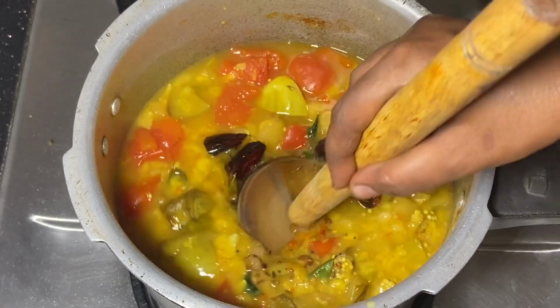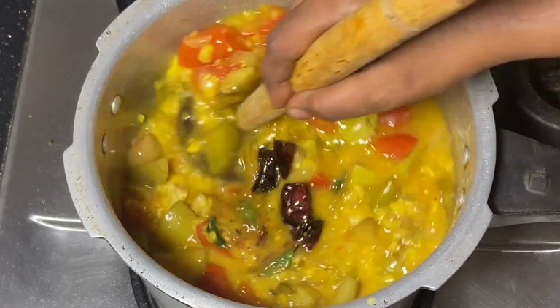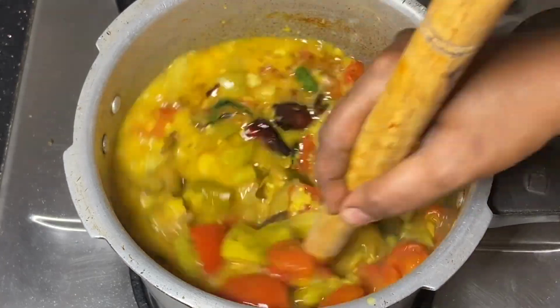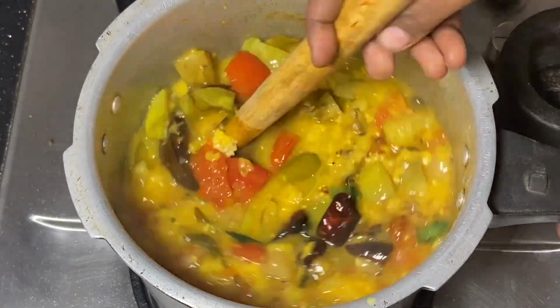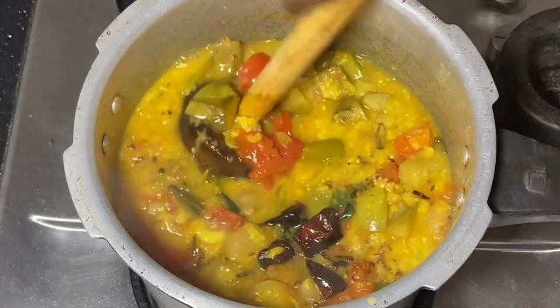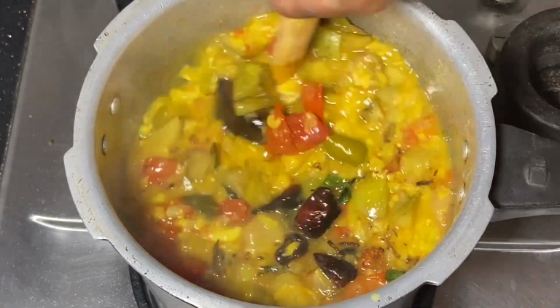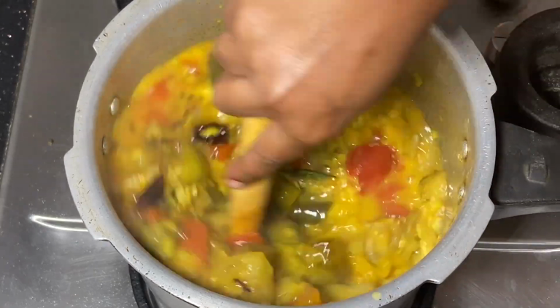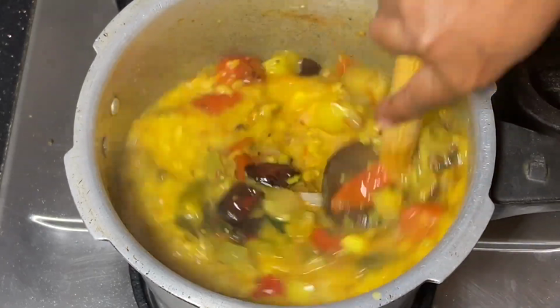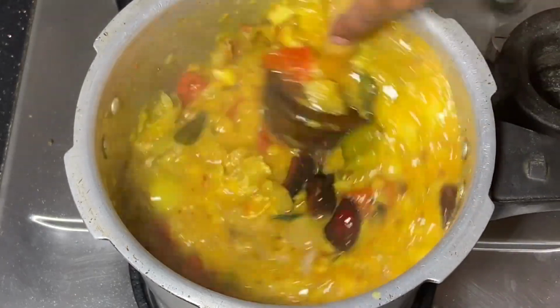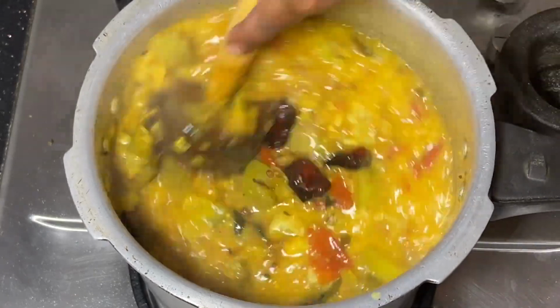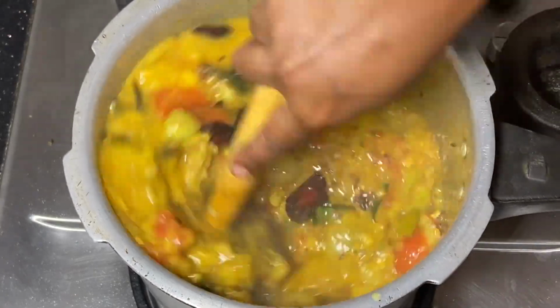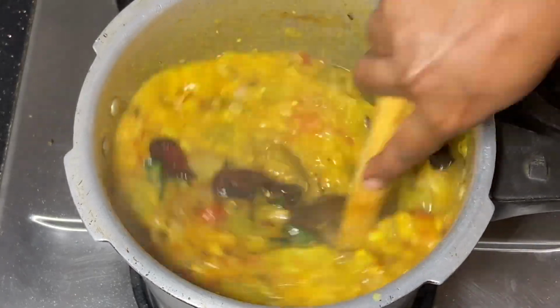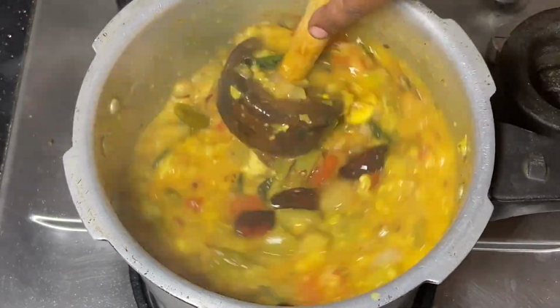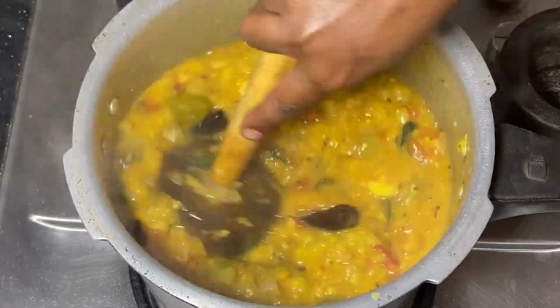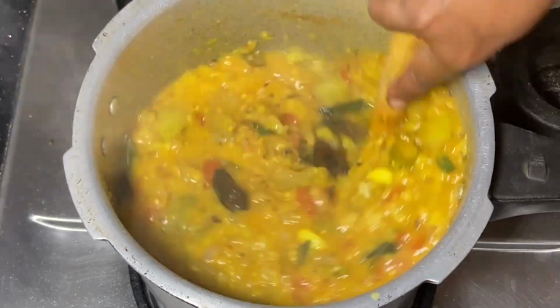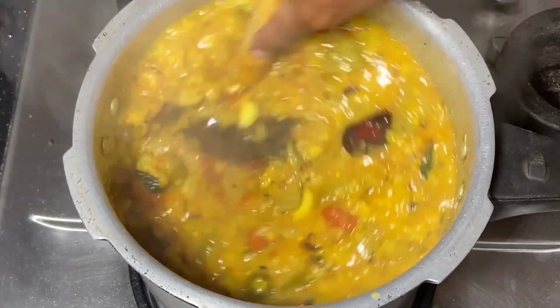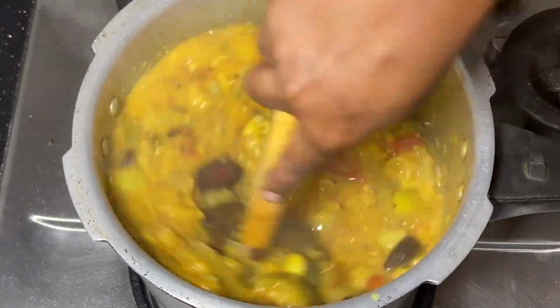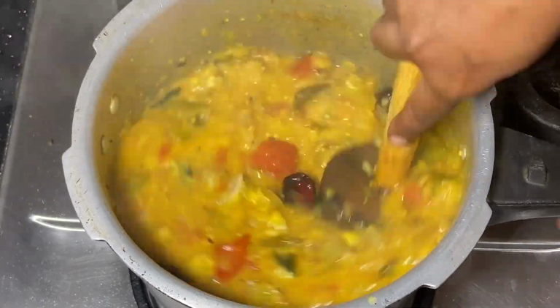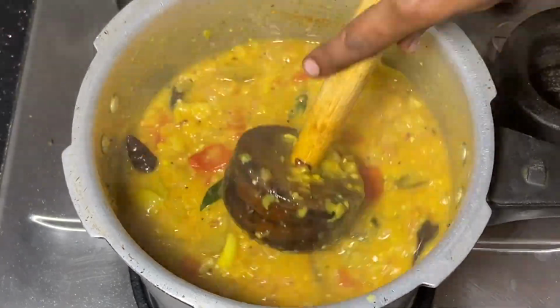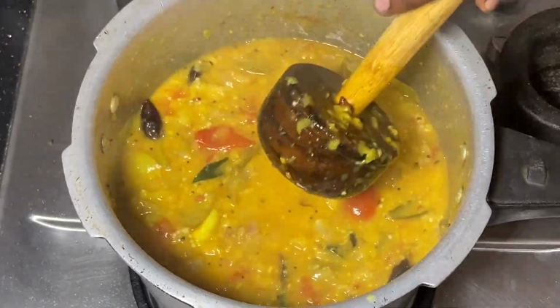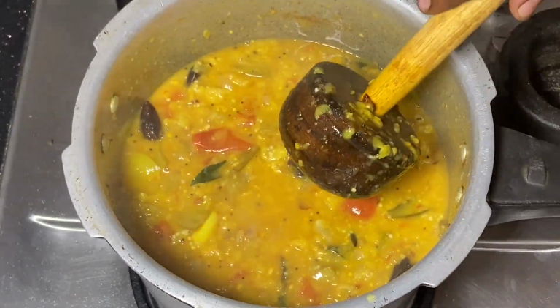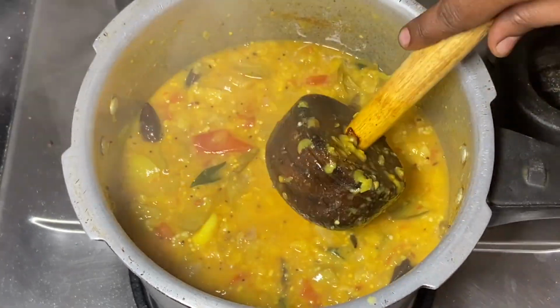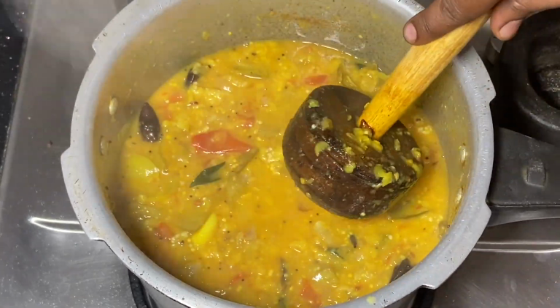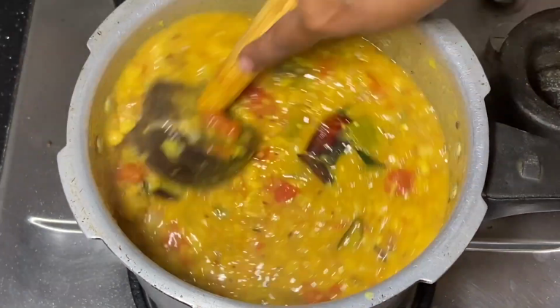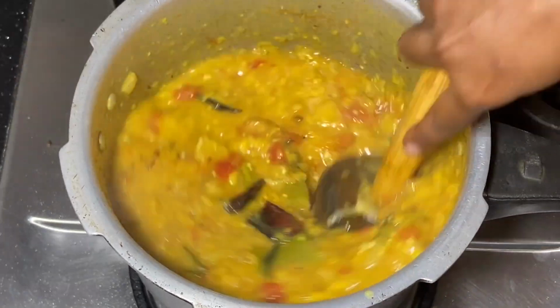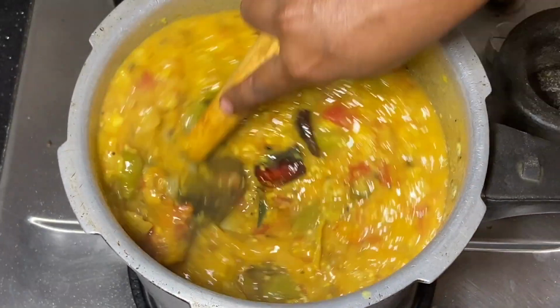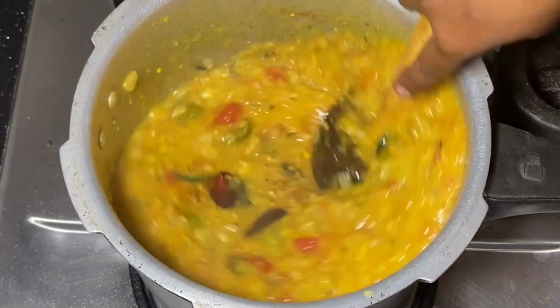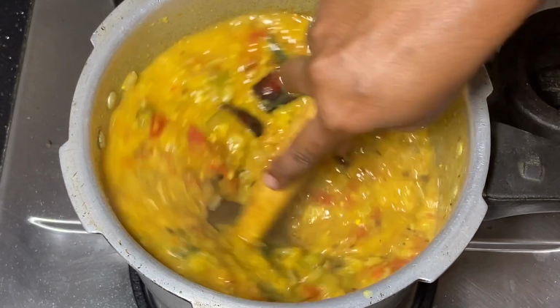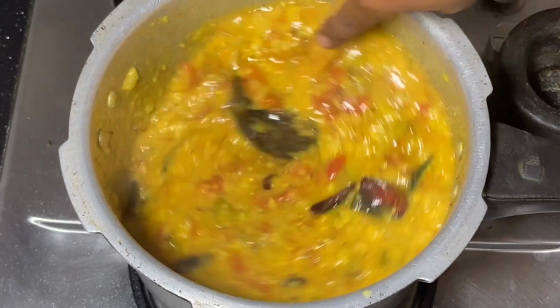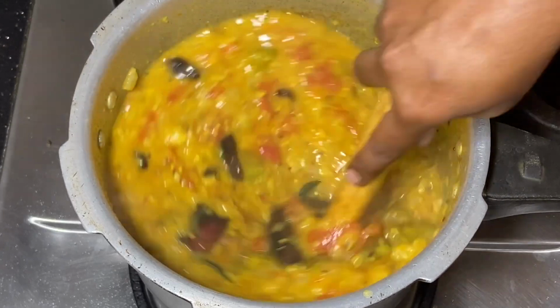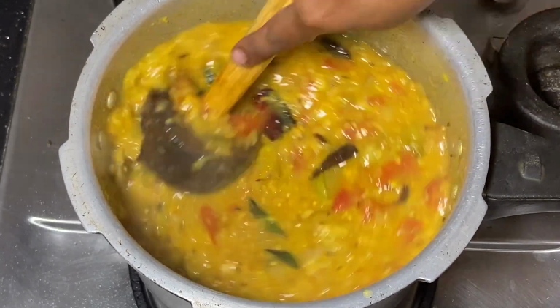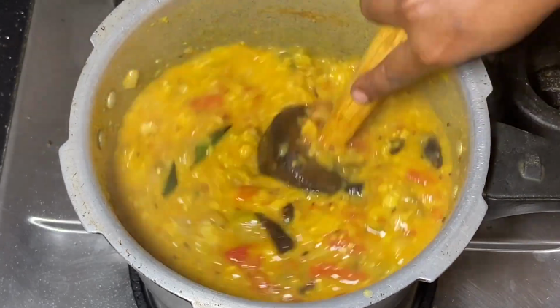Friends, this is the Kathrika Kadeel. We have a lot of Kandipa Kadeel. Tell us about how to use it.